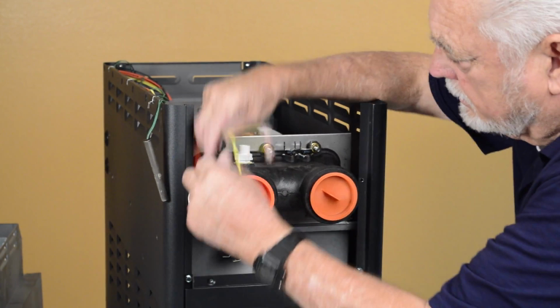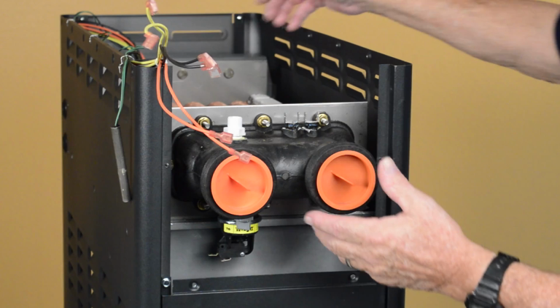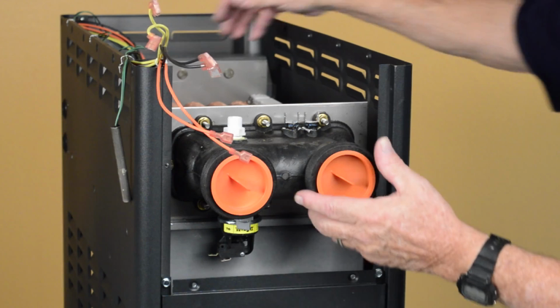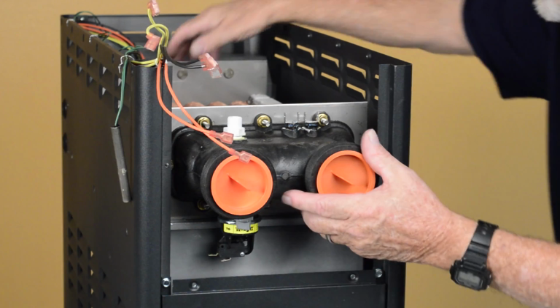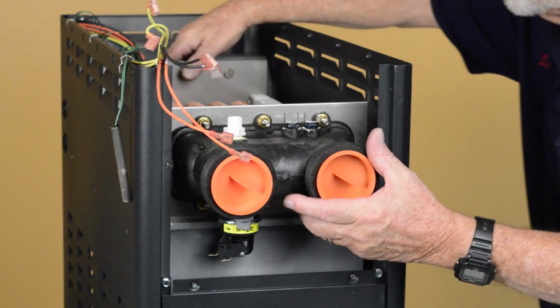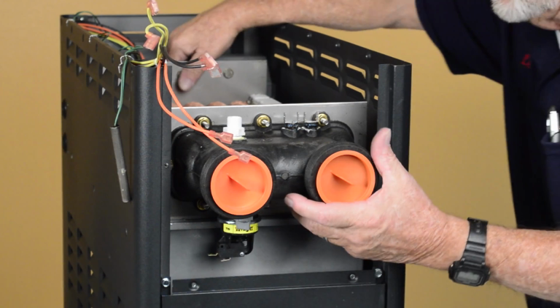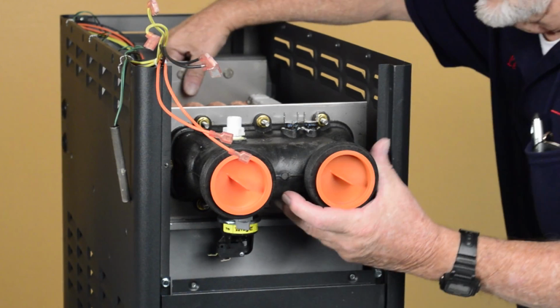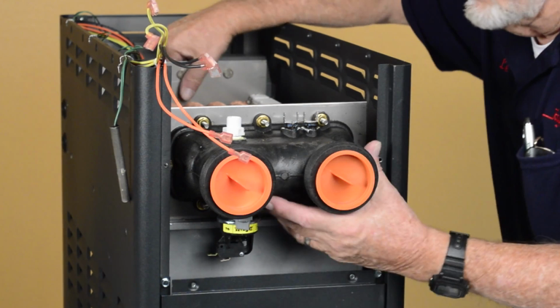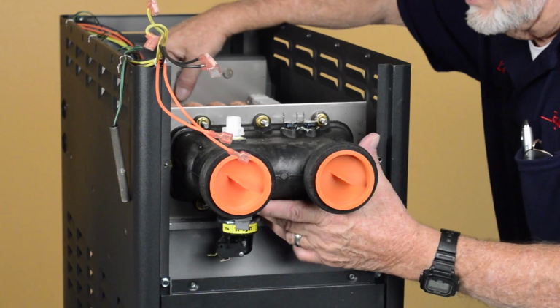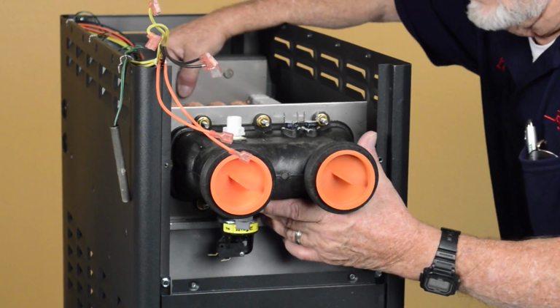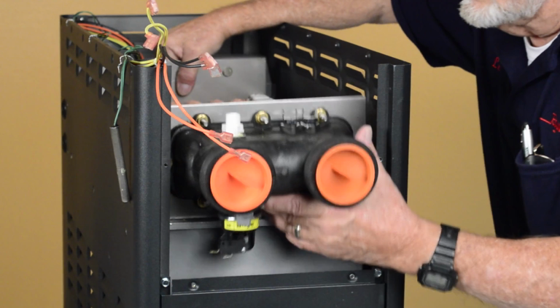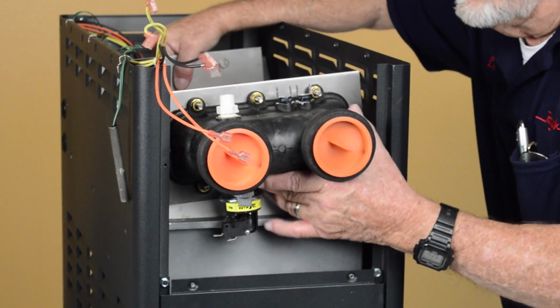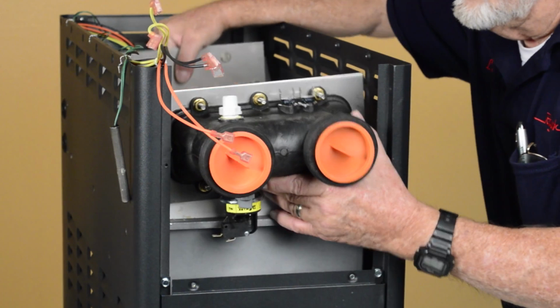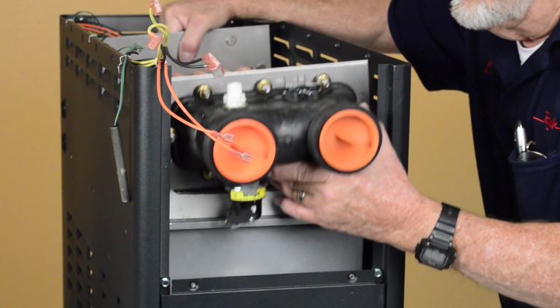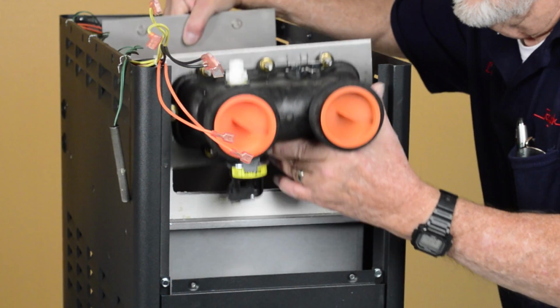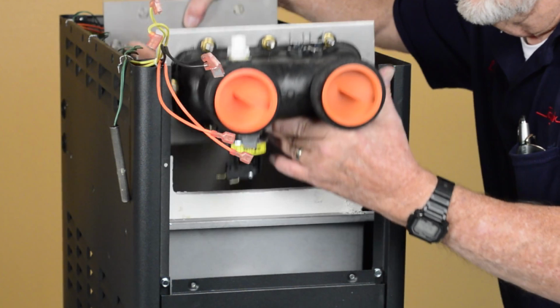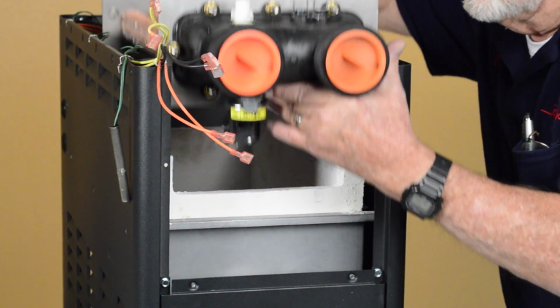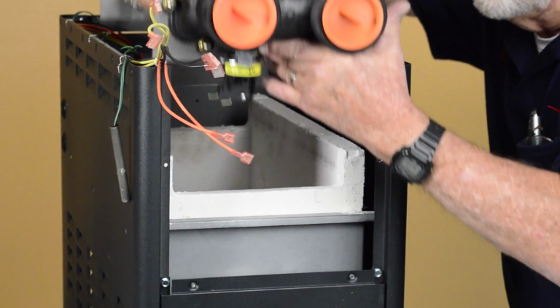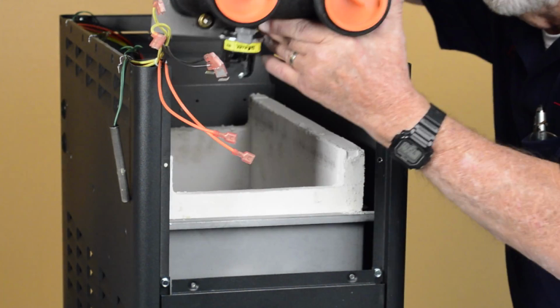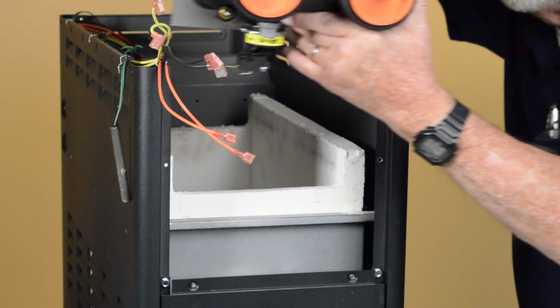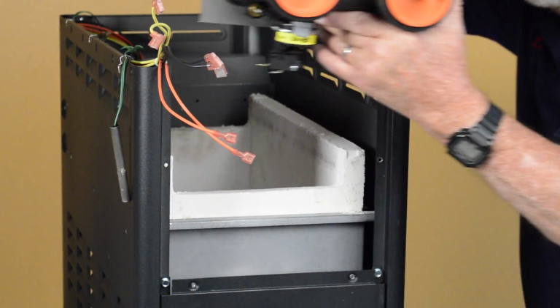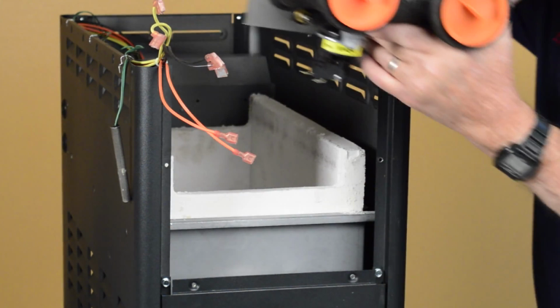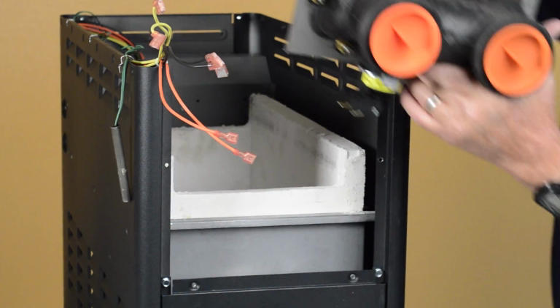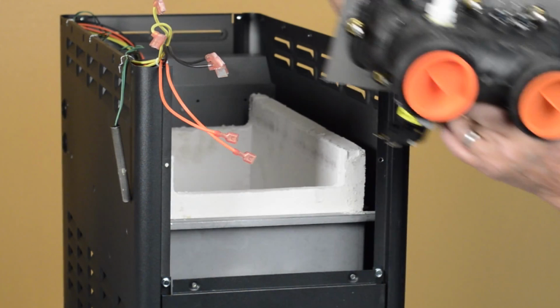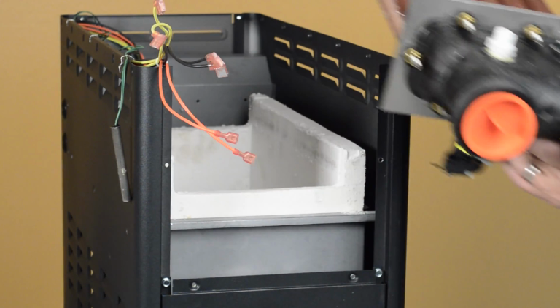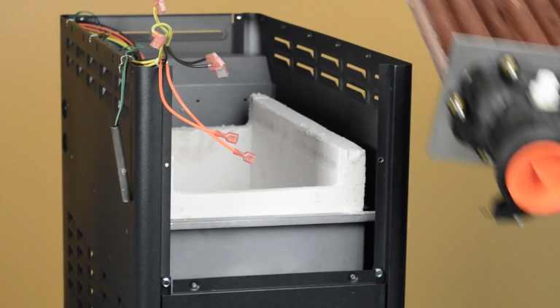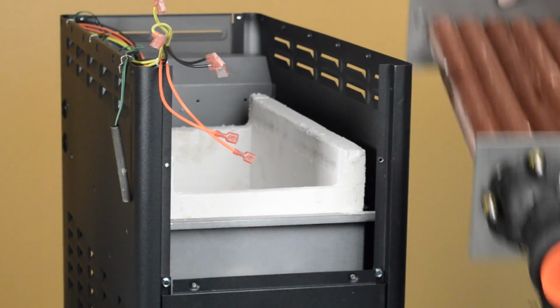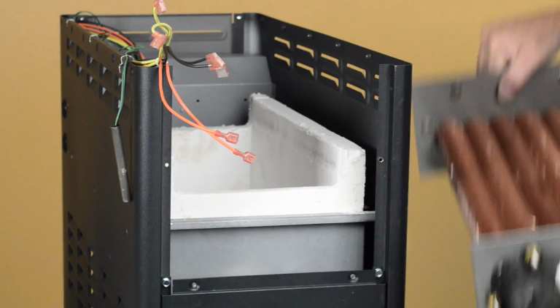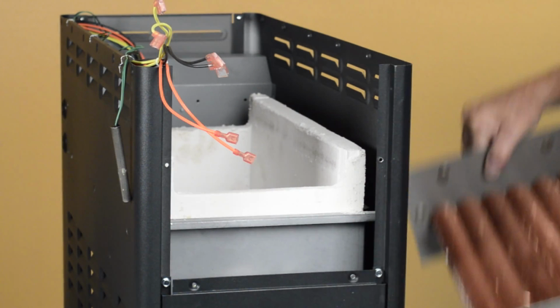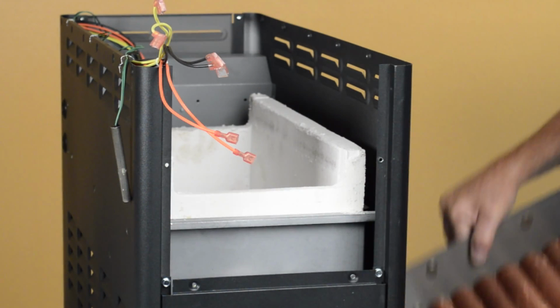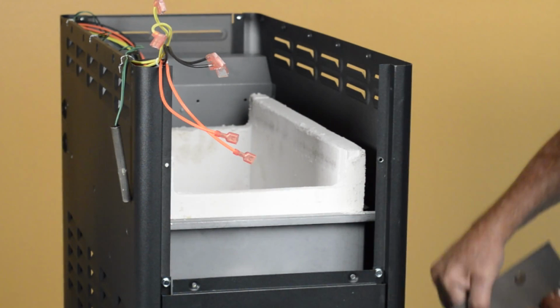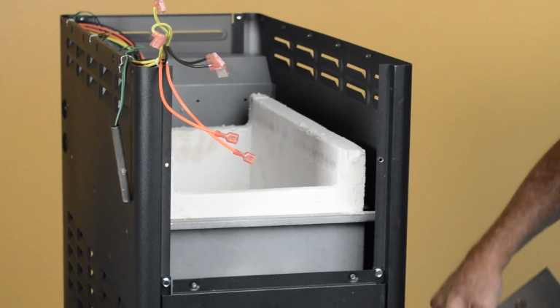The heat exchanger can now be lifted out of the heater. Reinstall the heat exchanger in reverse order.